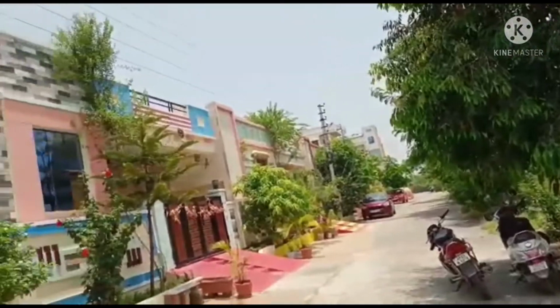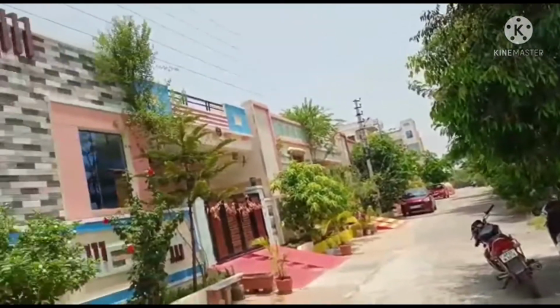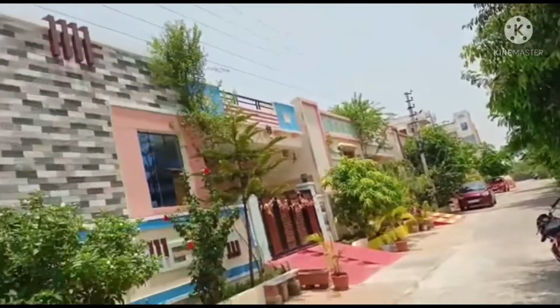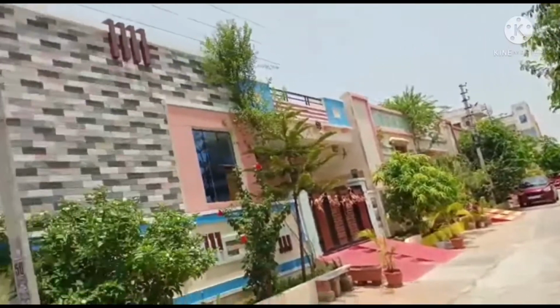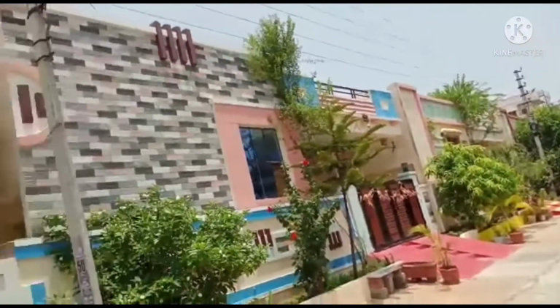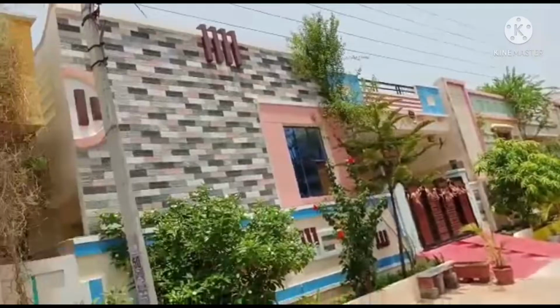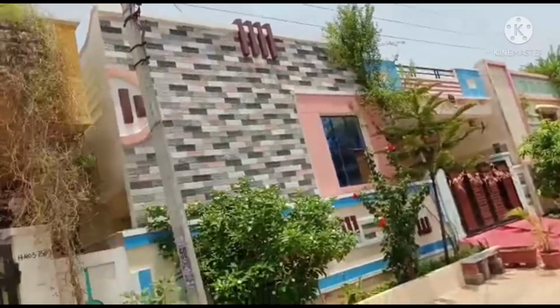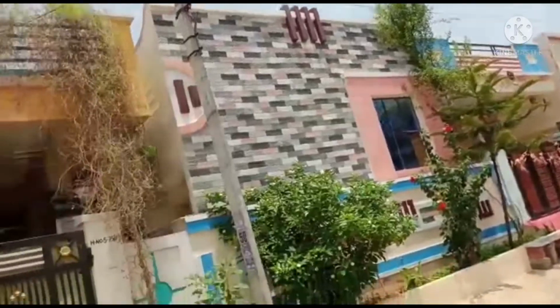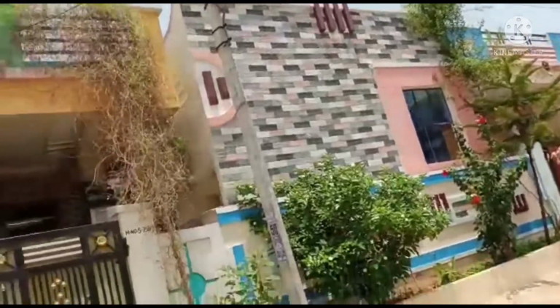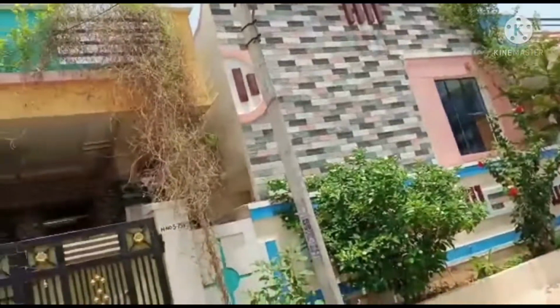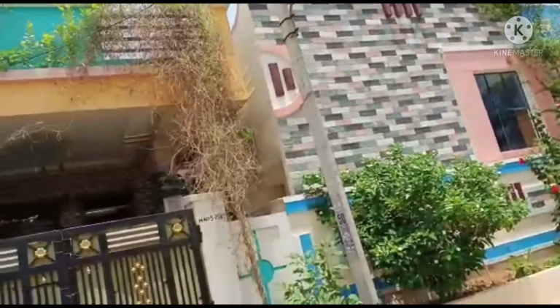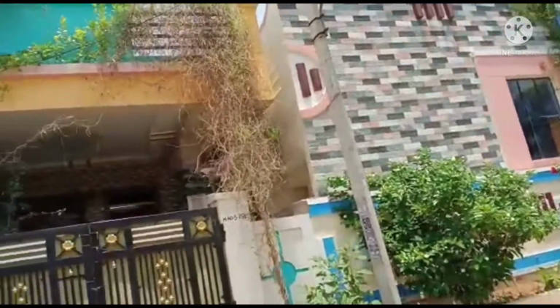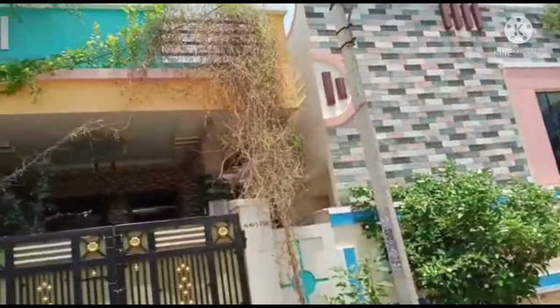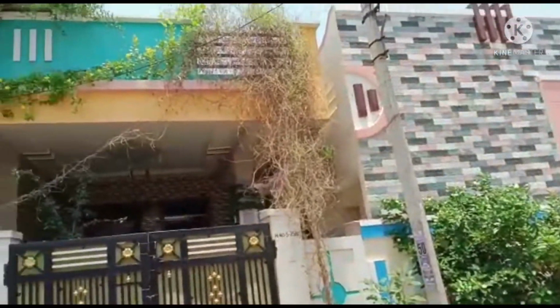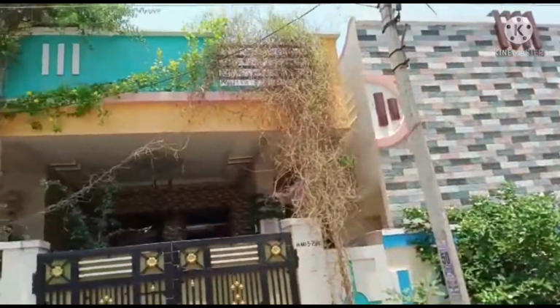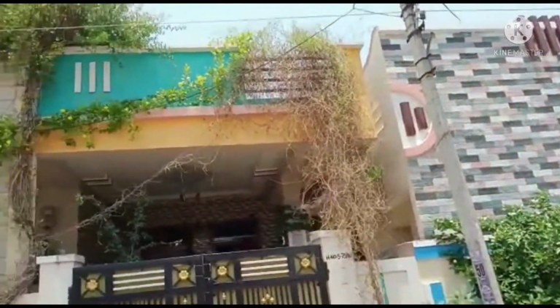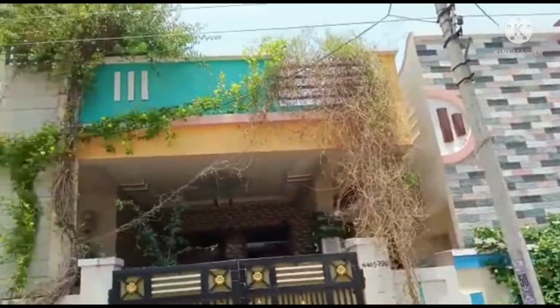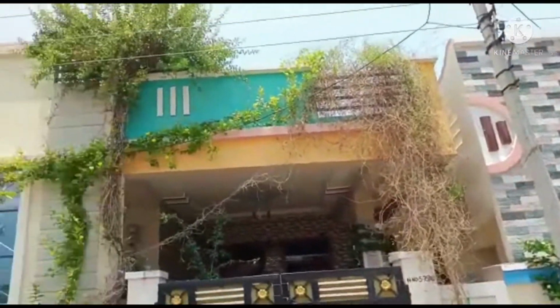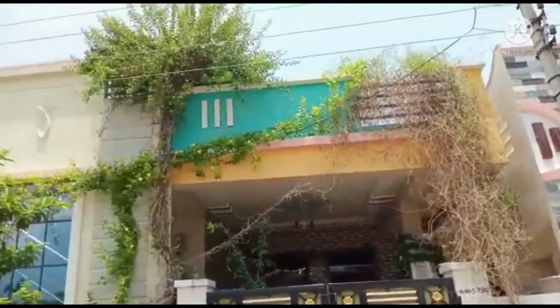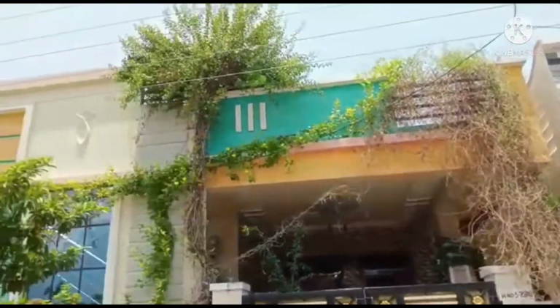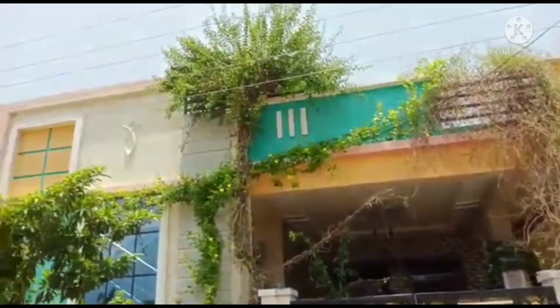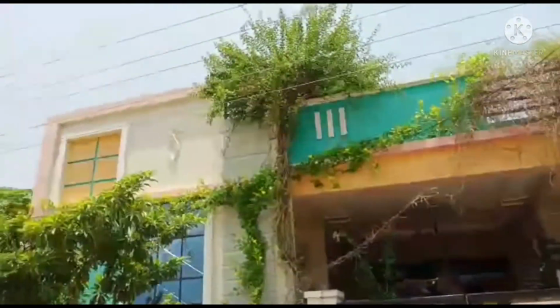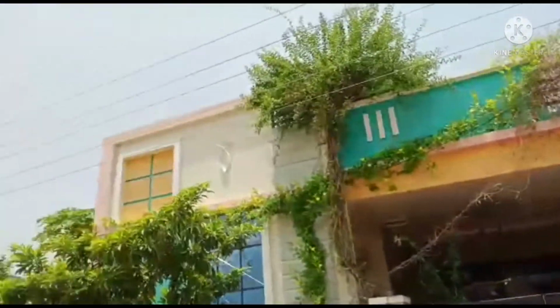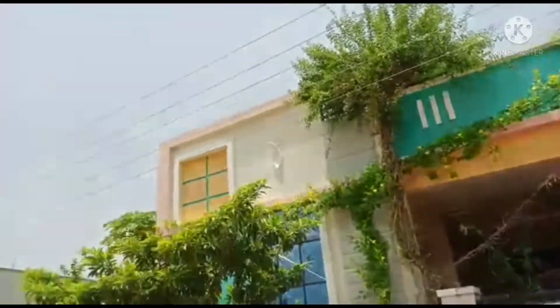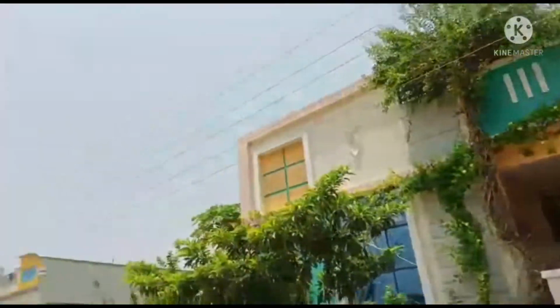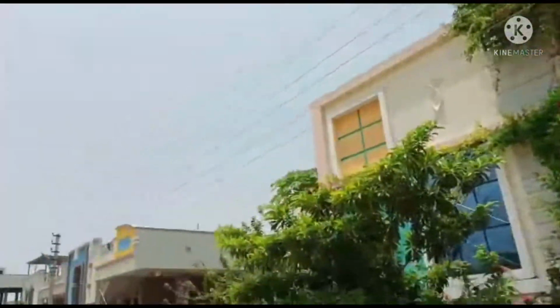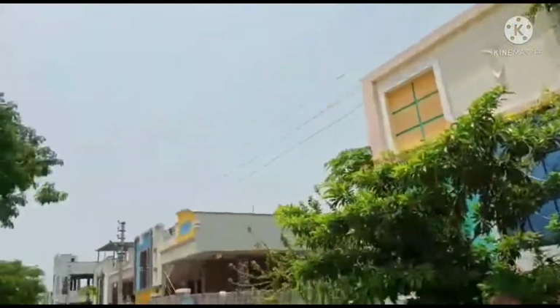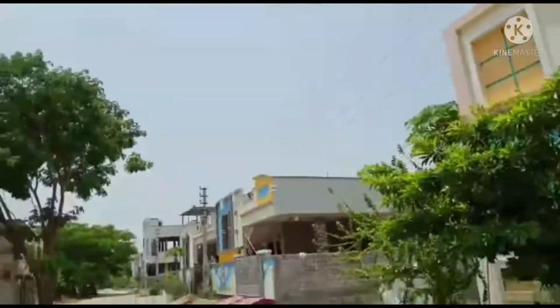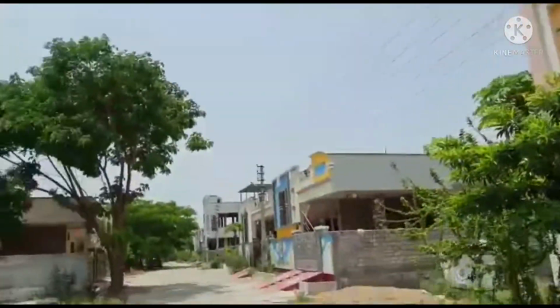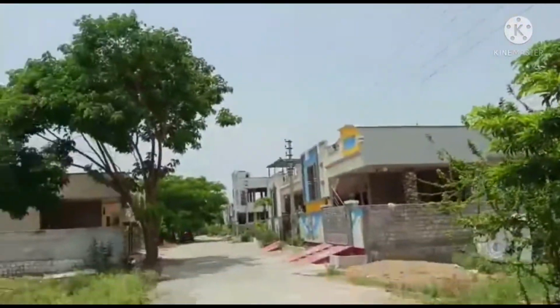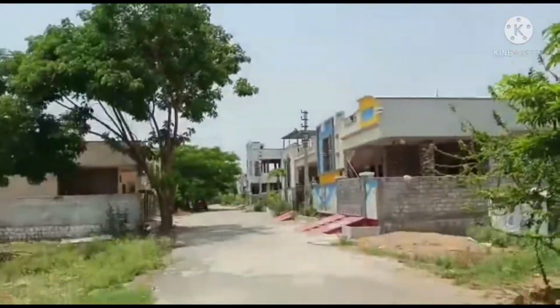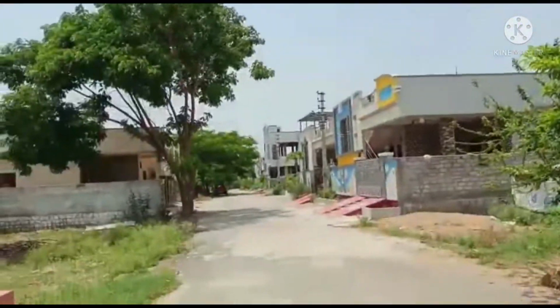Hello everyone, welcome to NALANCE. I am Mahesh, and today I am going to show you a new property.